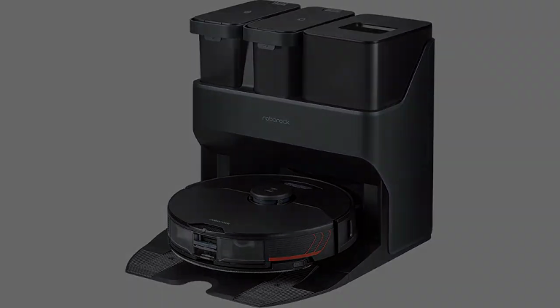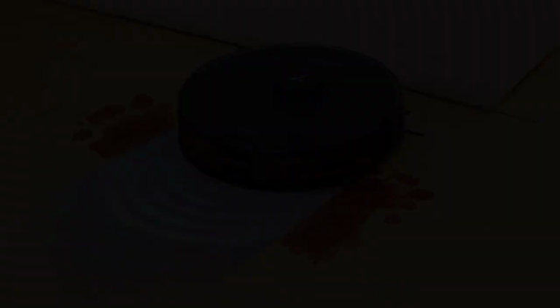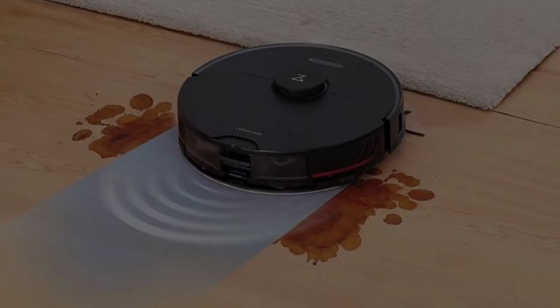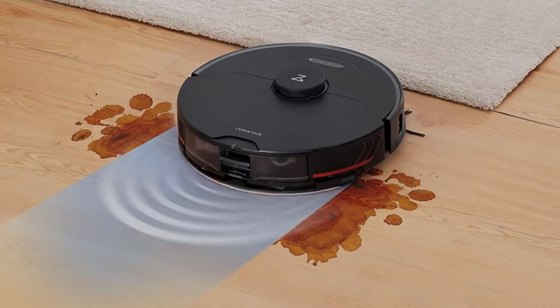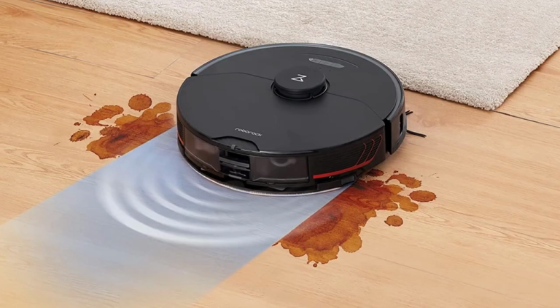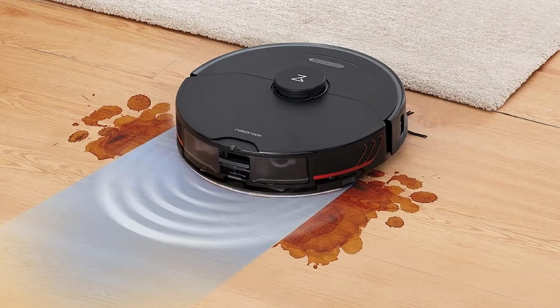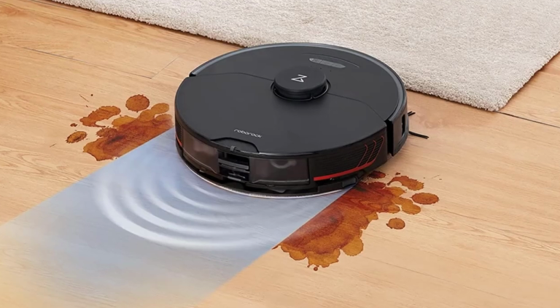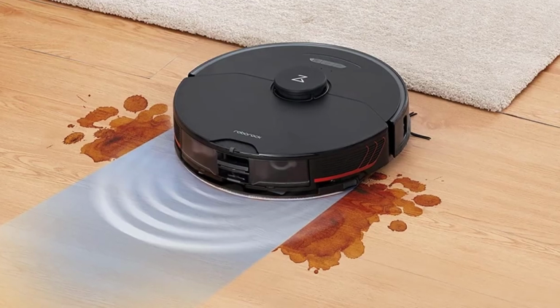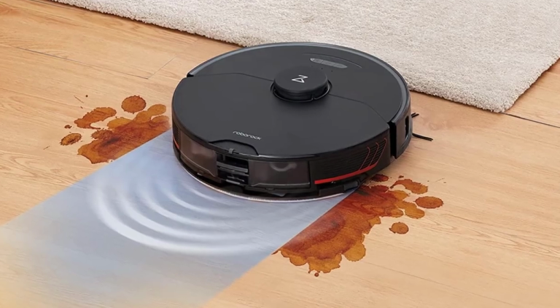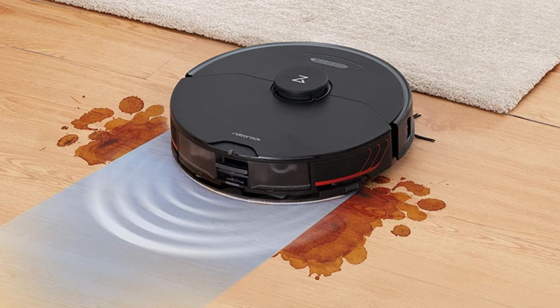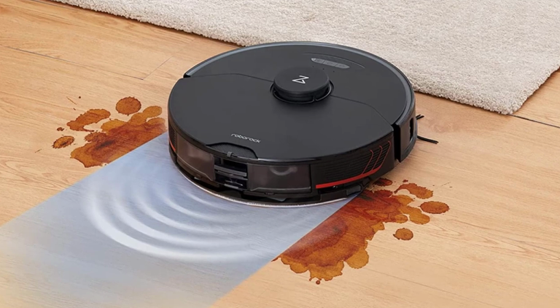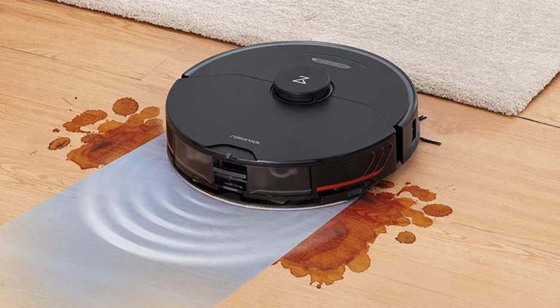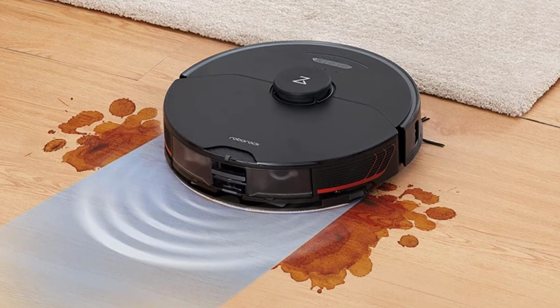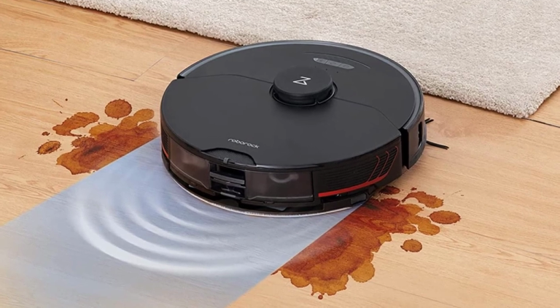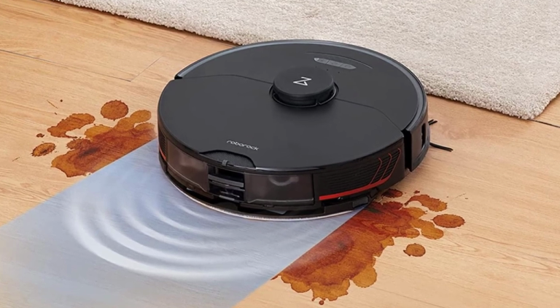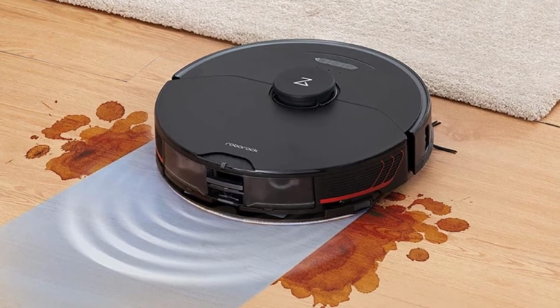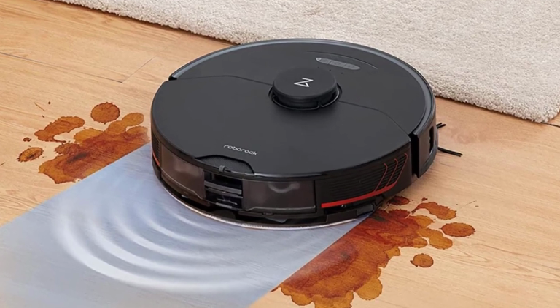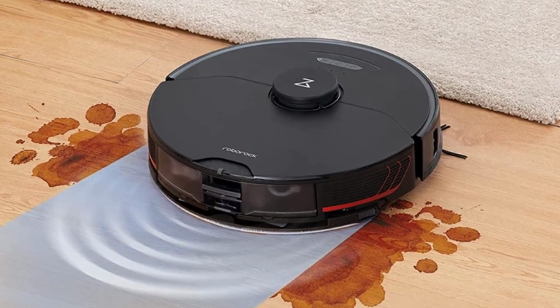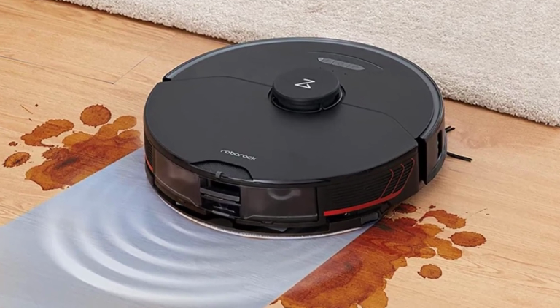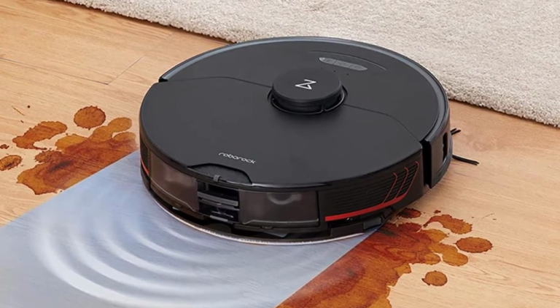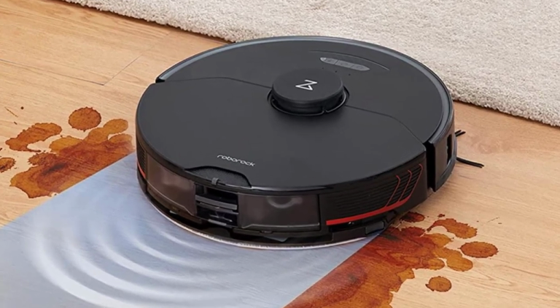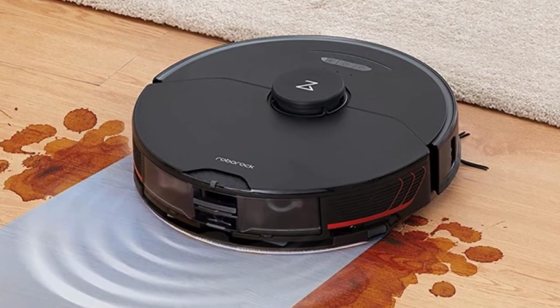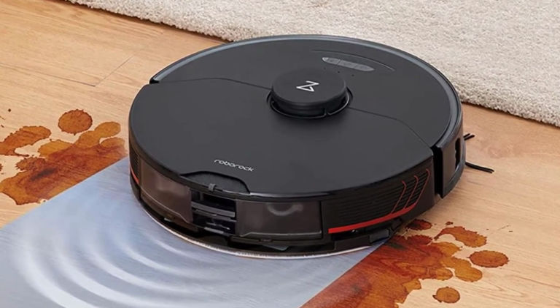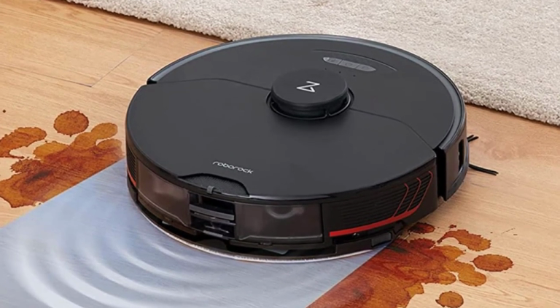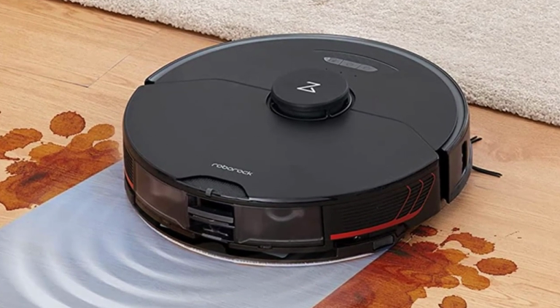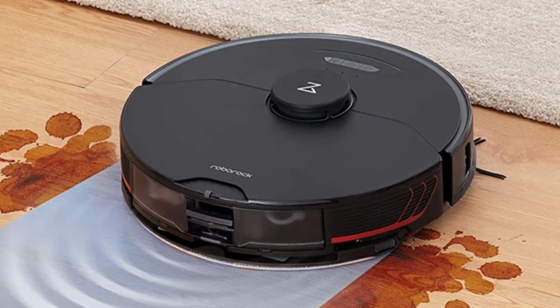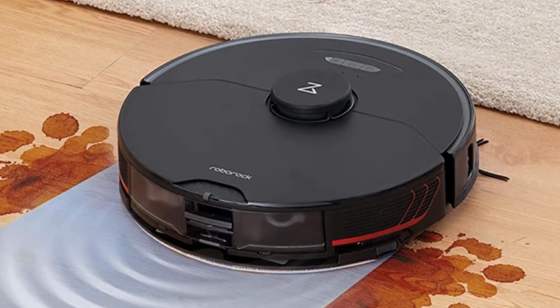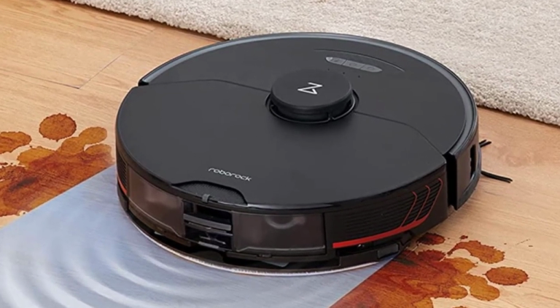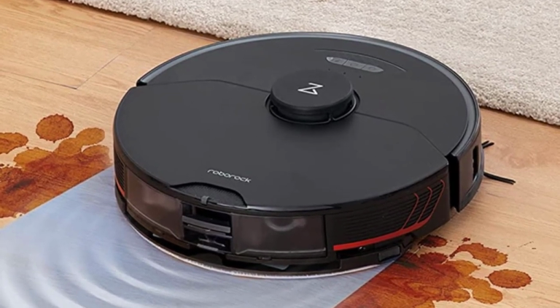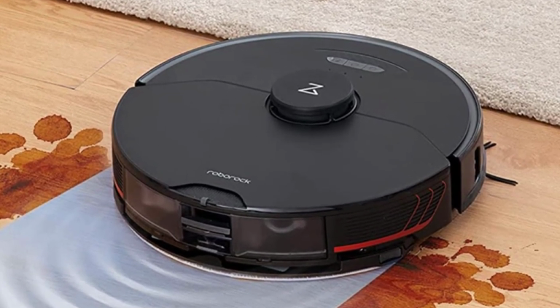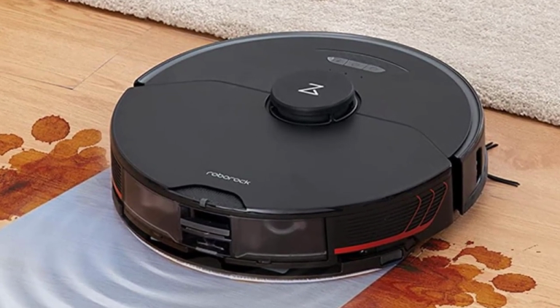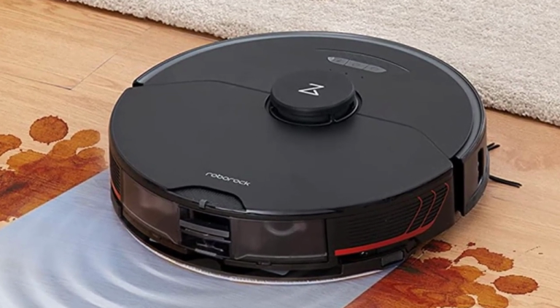Unfortunately, it costs a pretty penny, but if you're the type of person who likes to have the most futuristic or most powerful gadgets, it's worth considering.